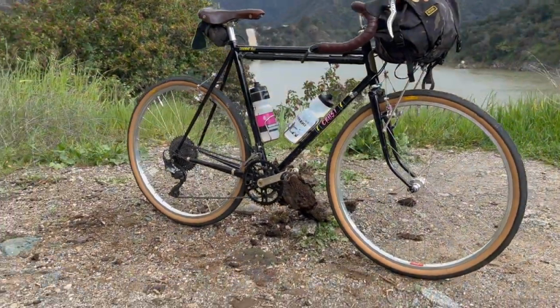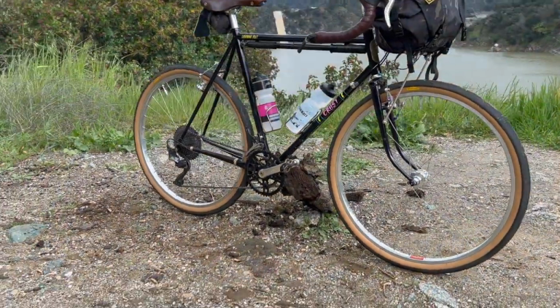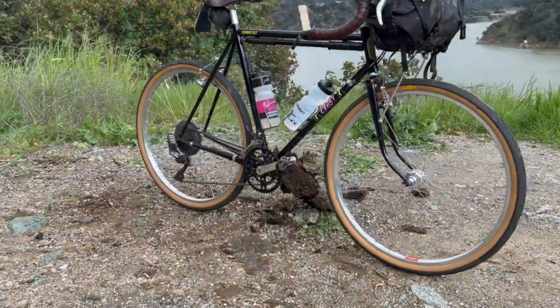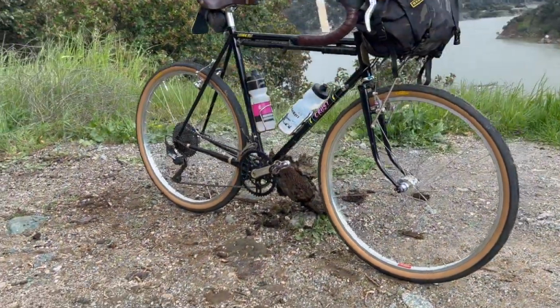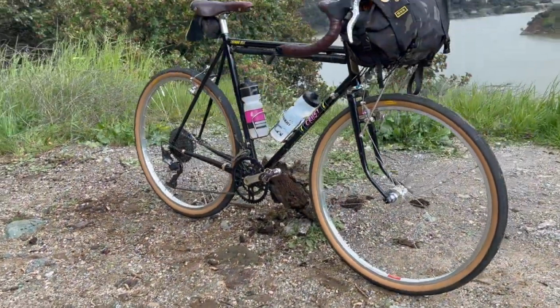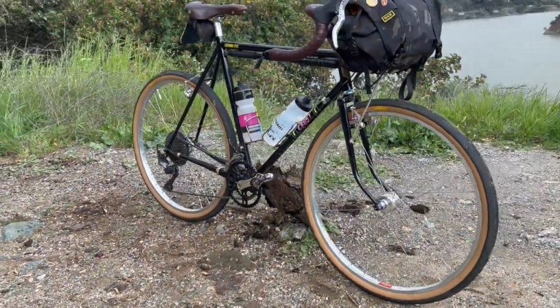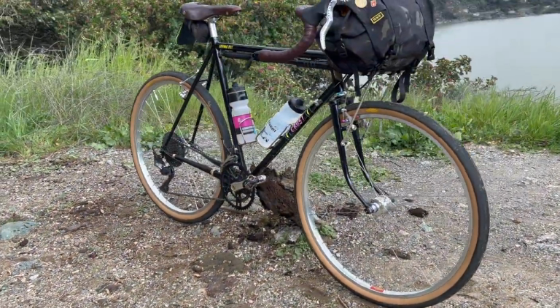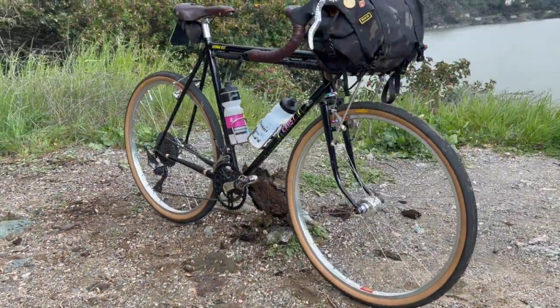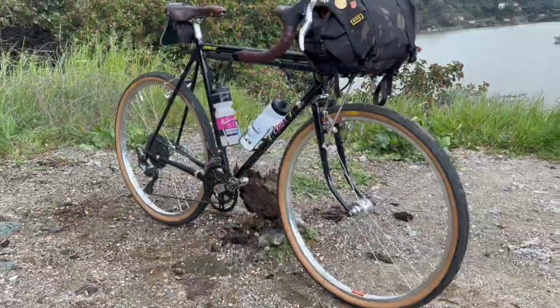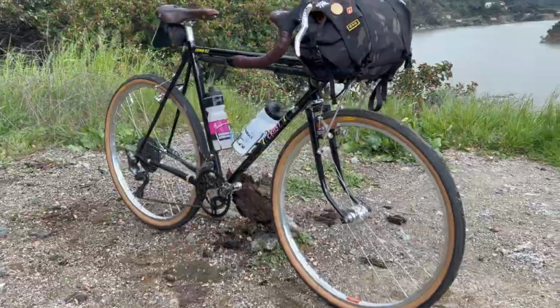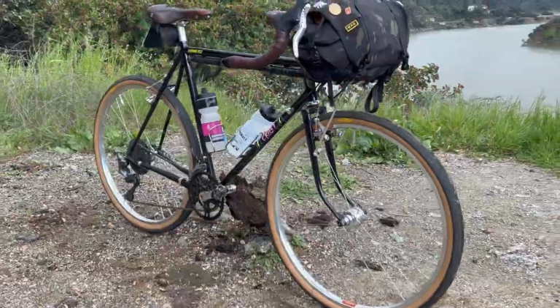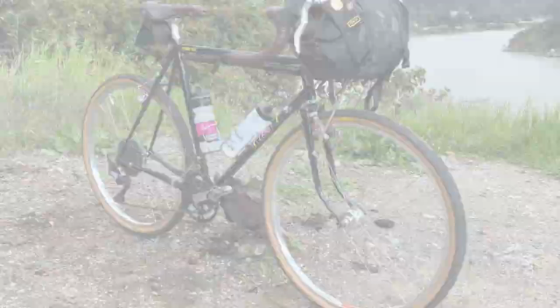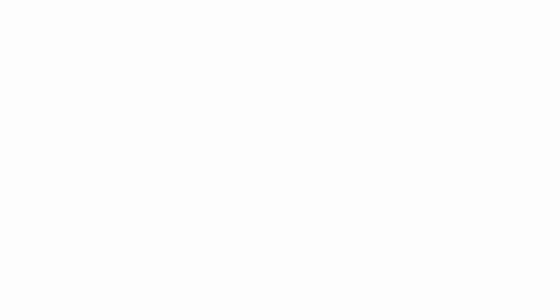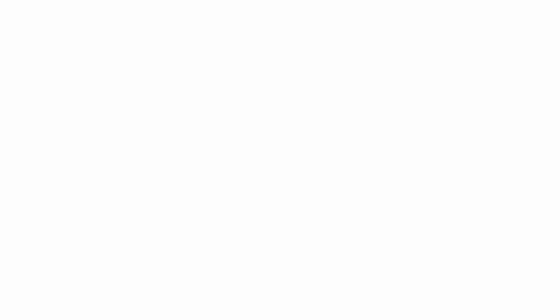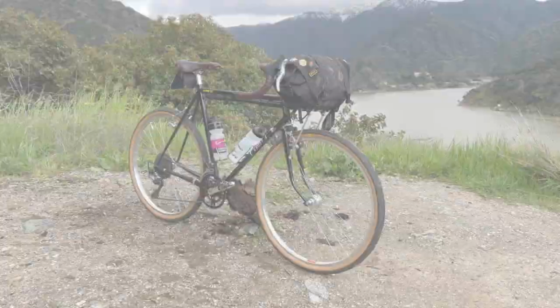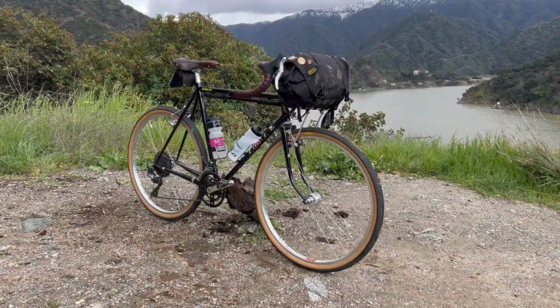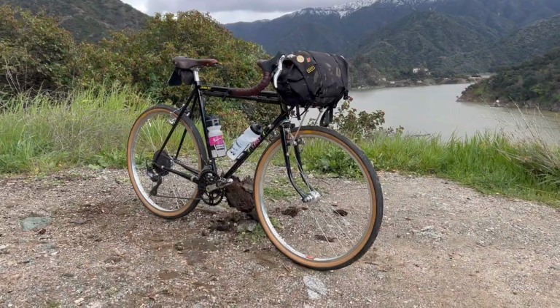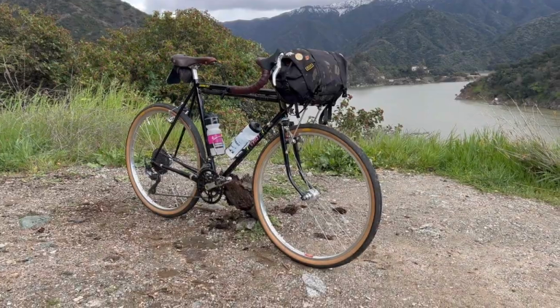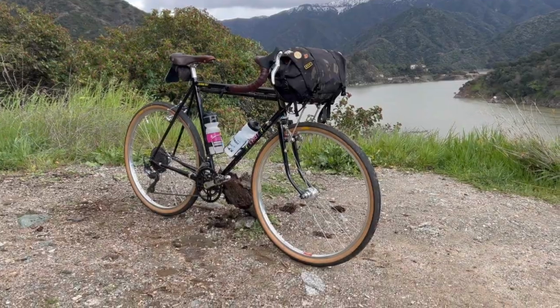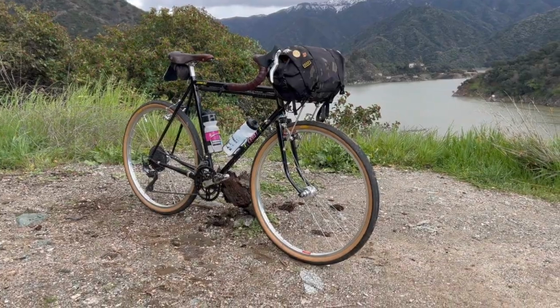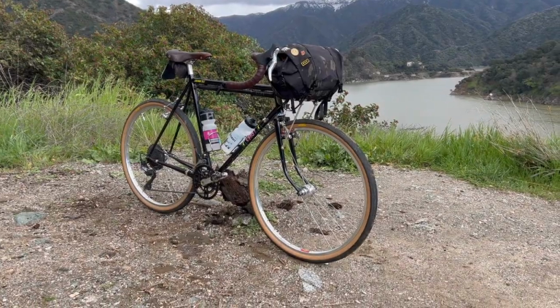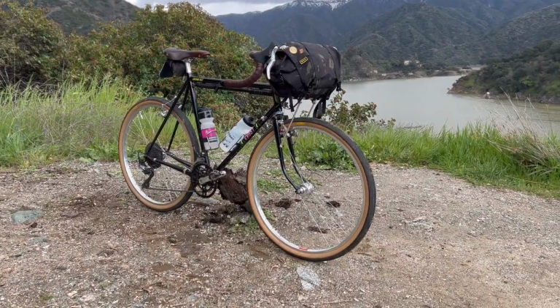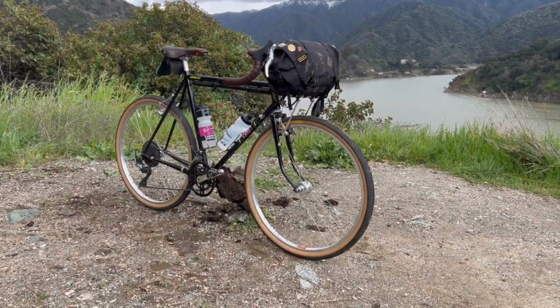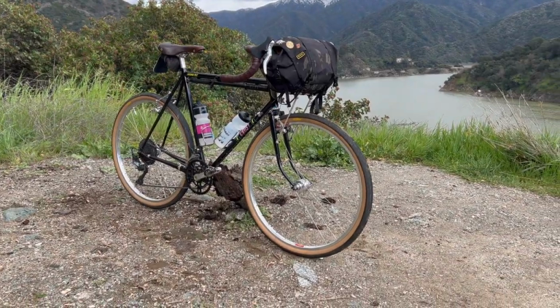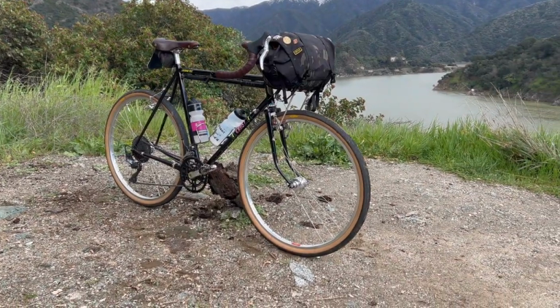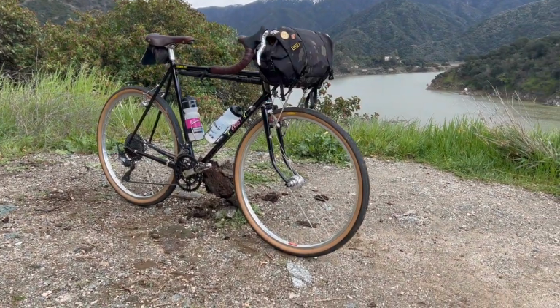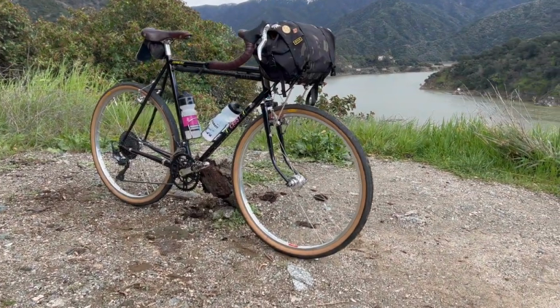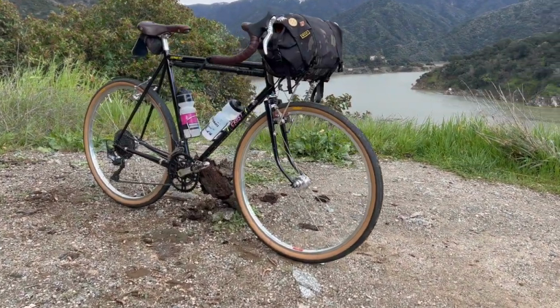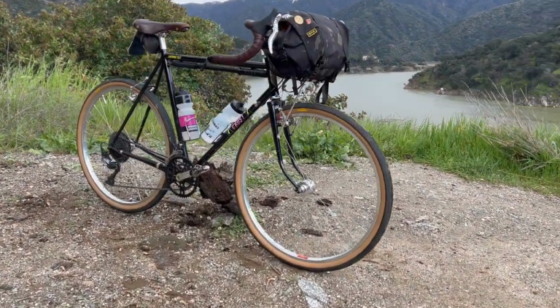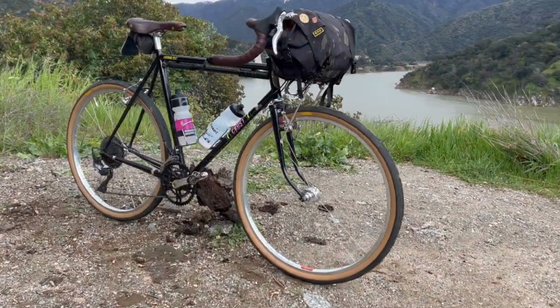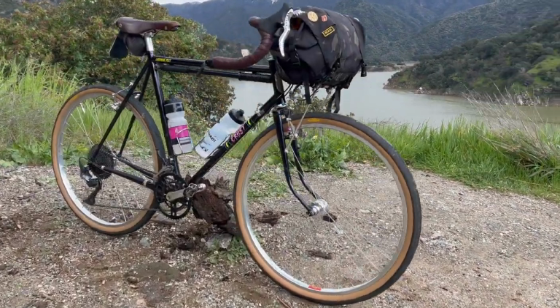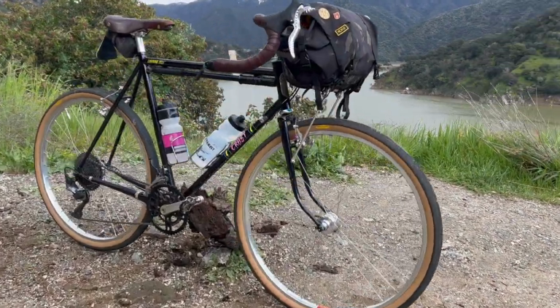I think that pretty much sums up the build. Feel free to comment any questions at all, and thanks for watching. Peace!